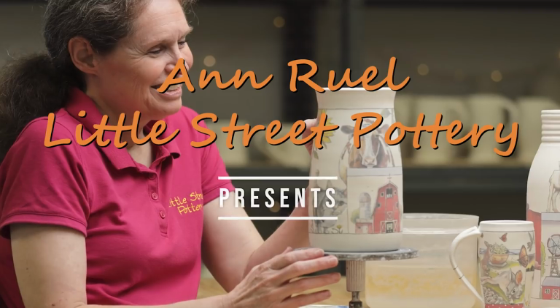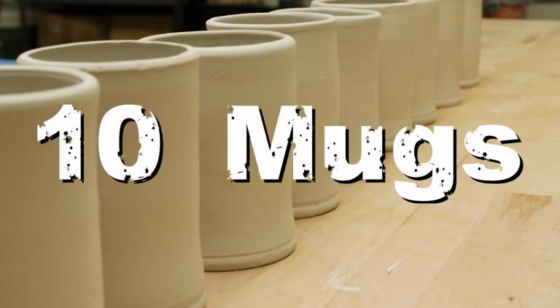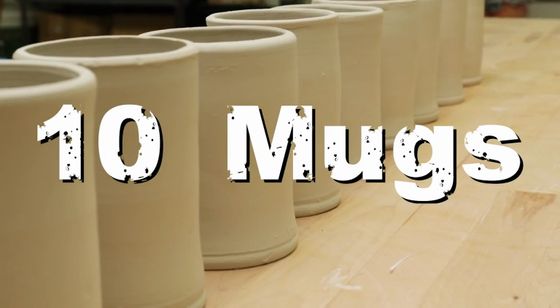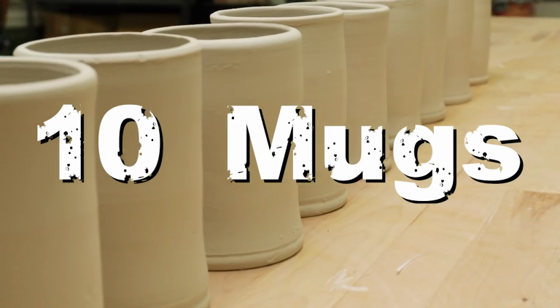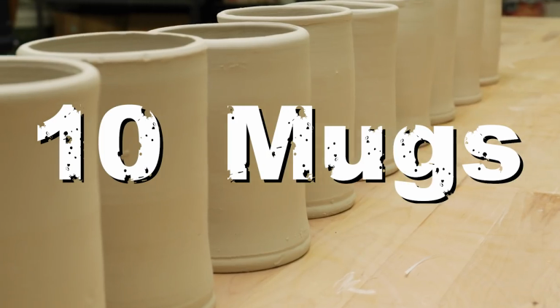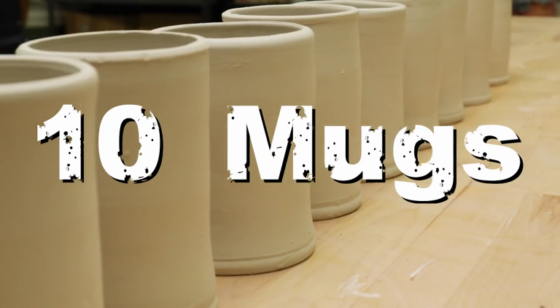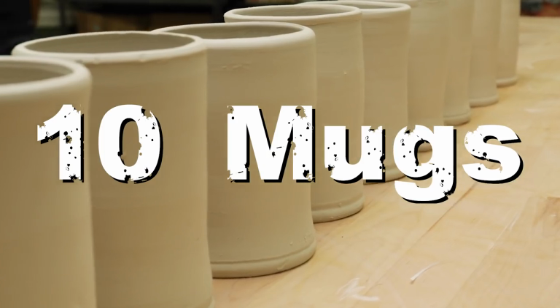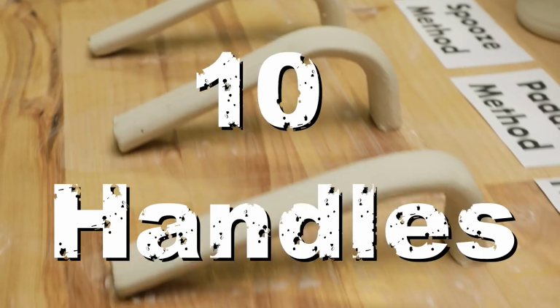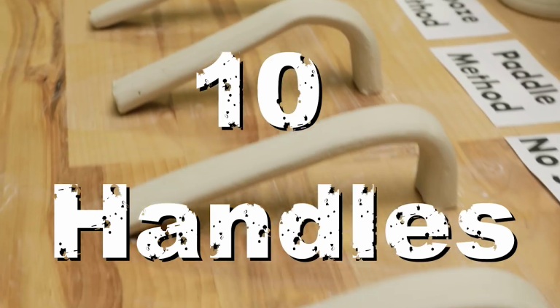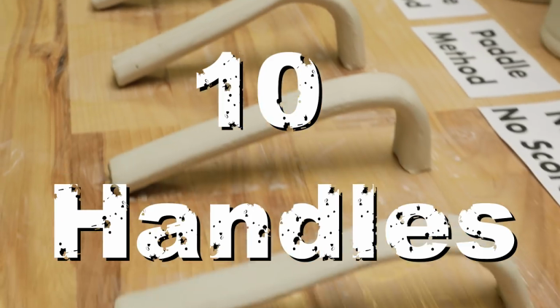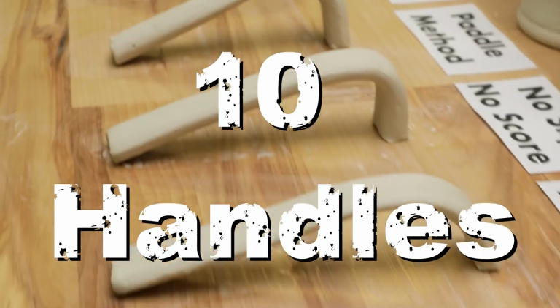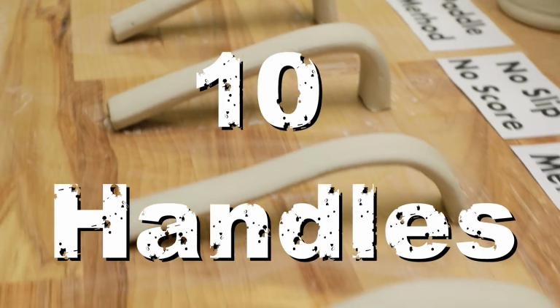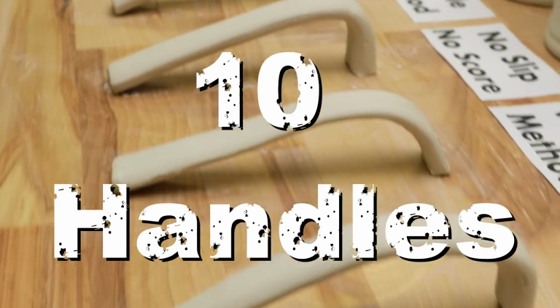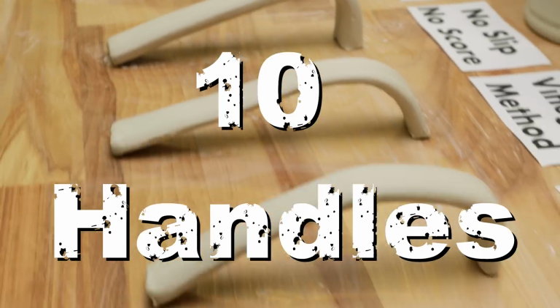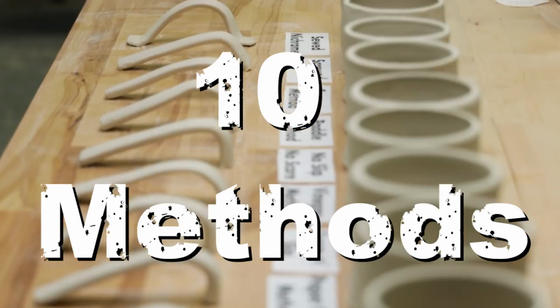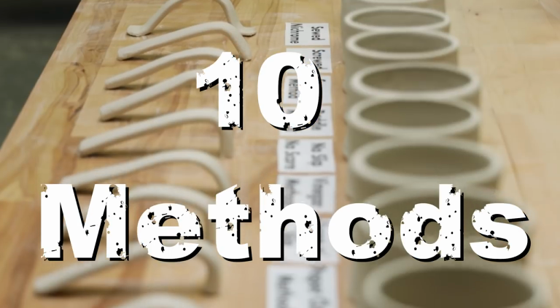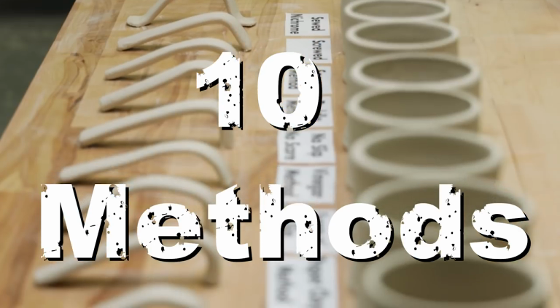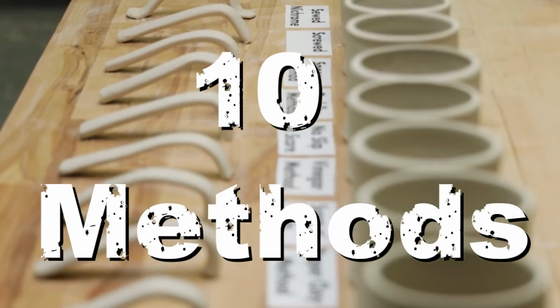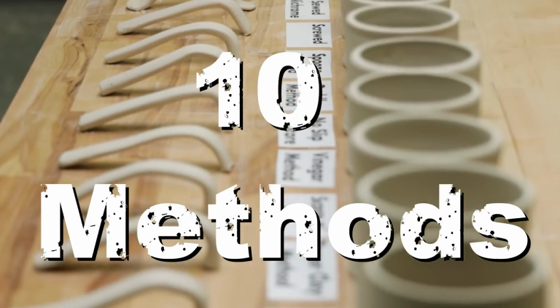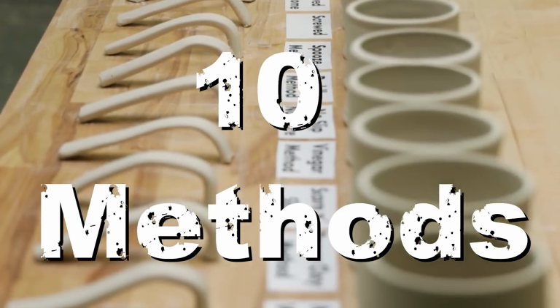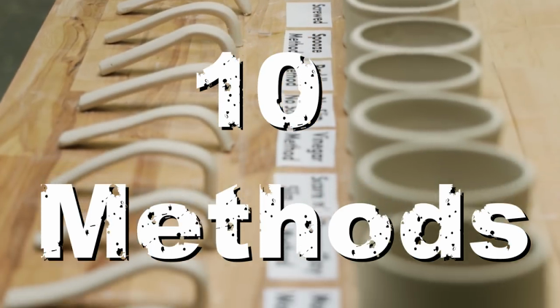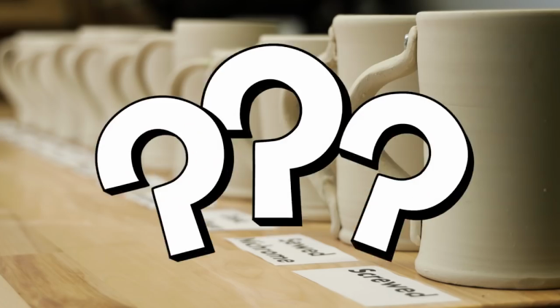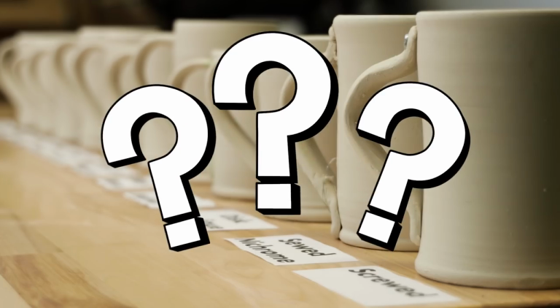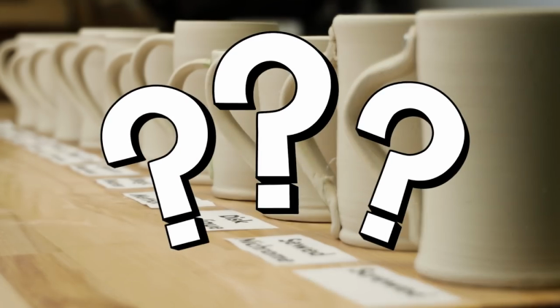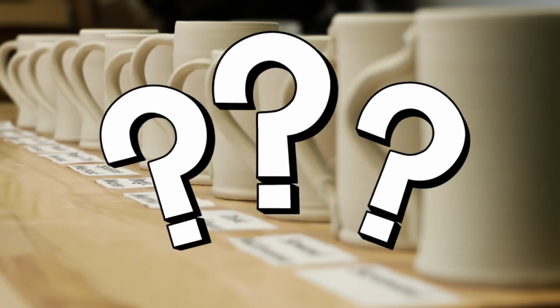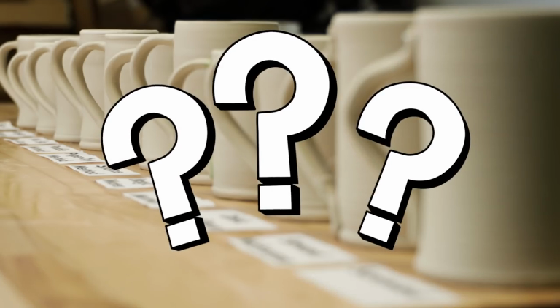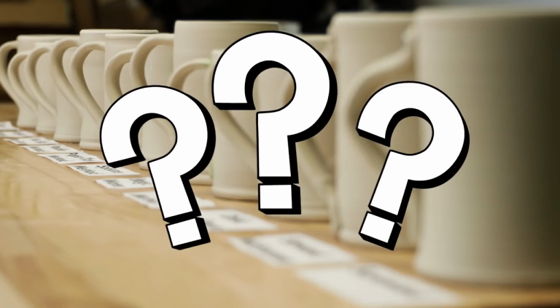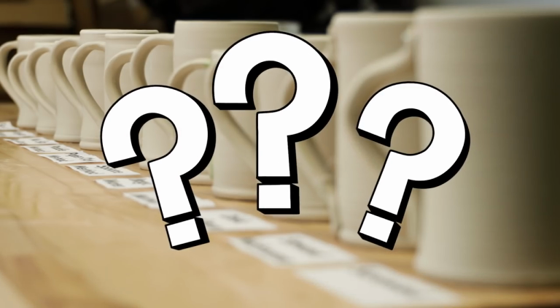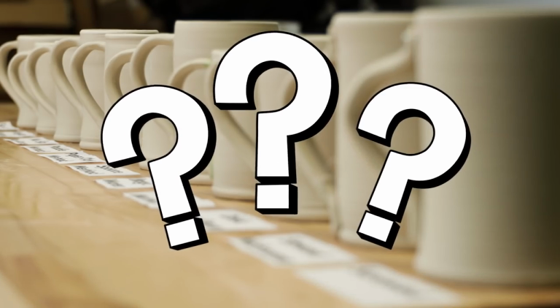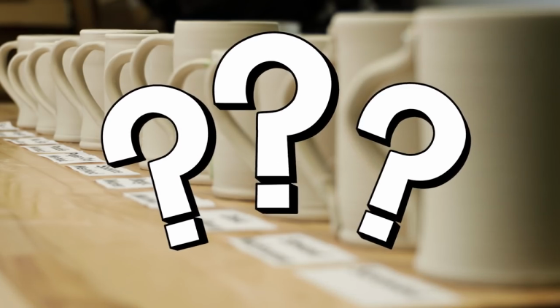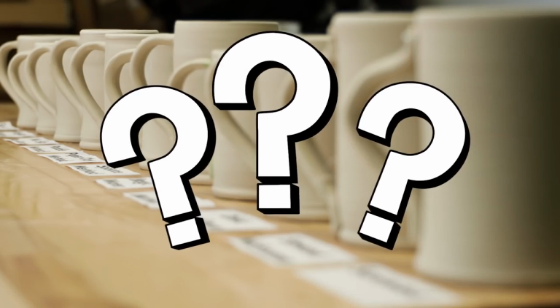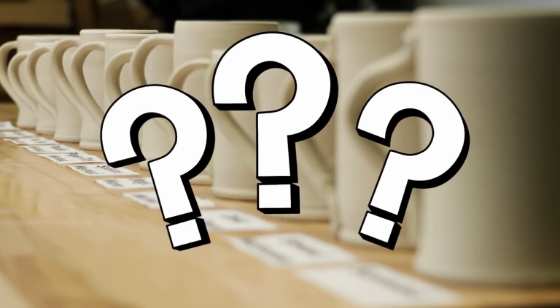10 mugs, 10 handles, 10 methods. Which is the best method for attaching handles?